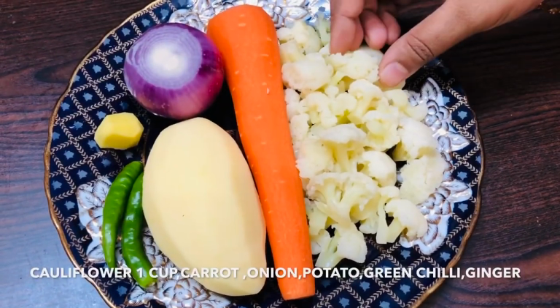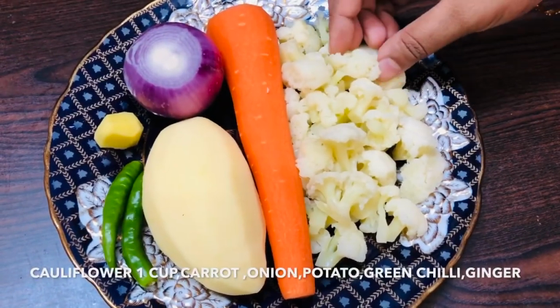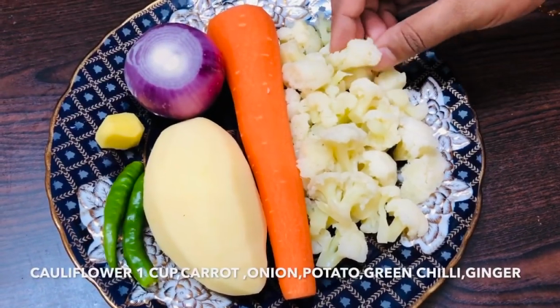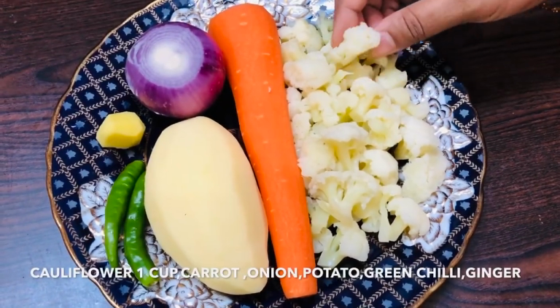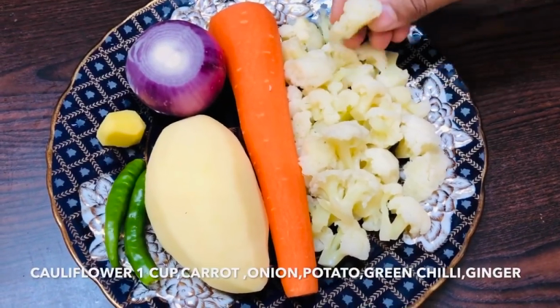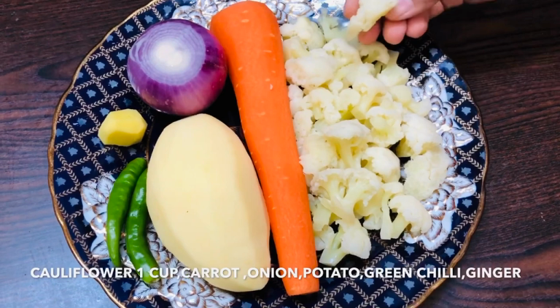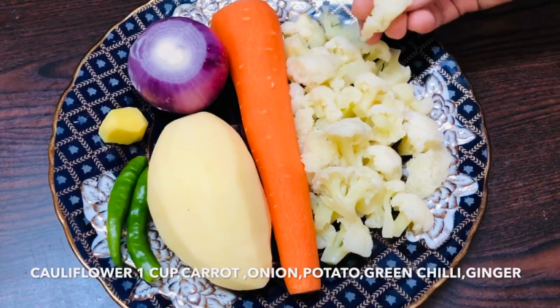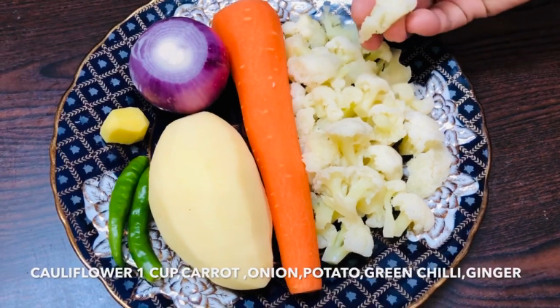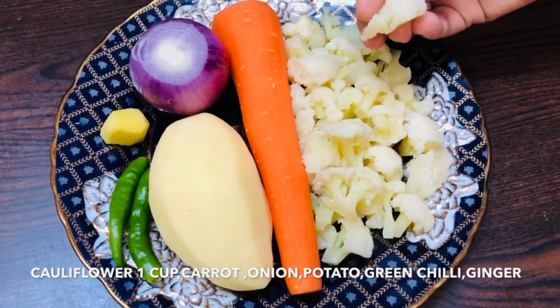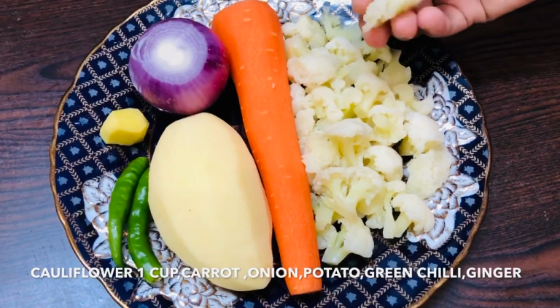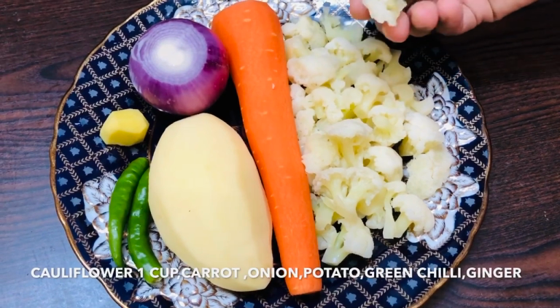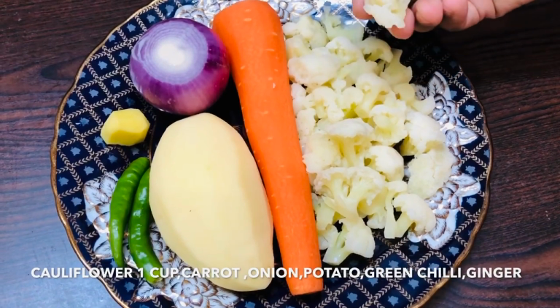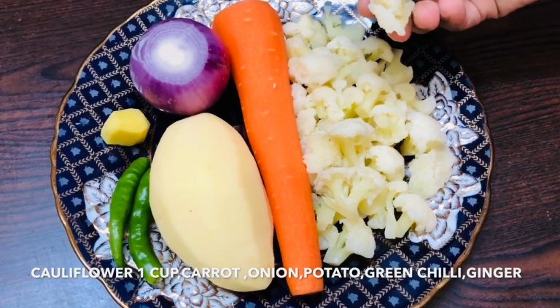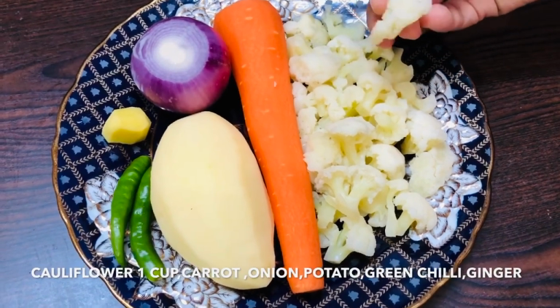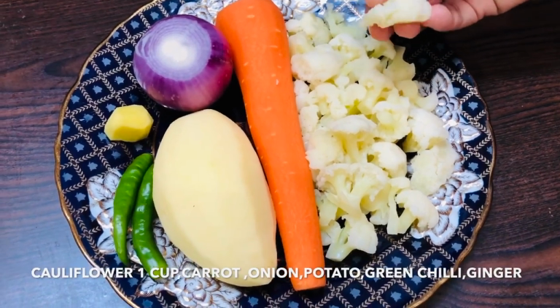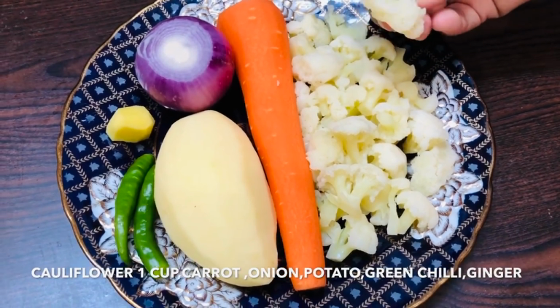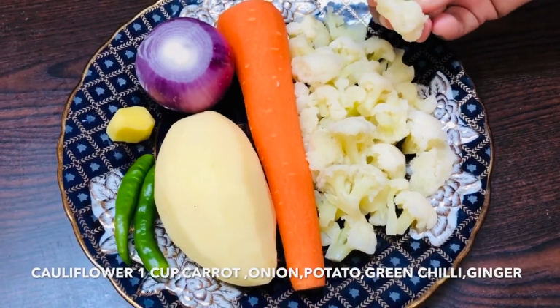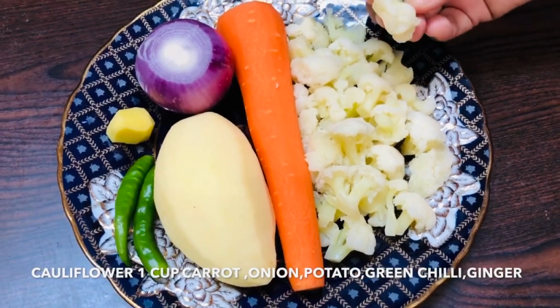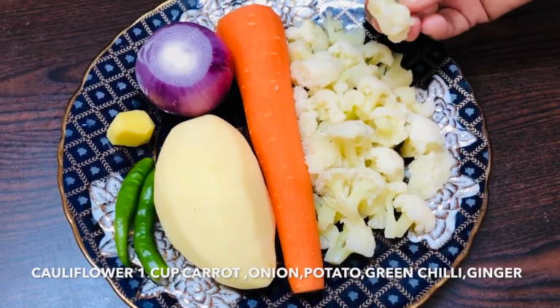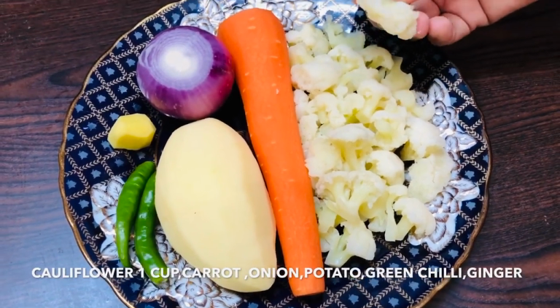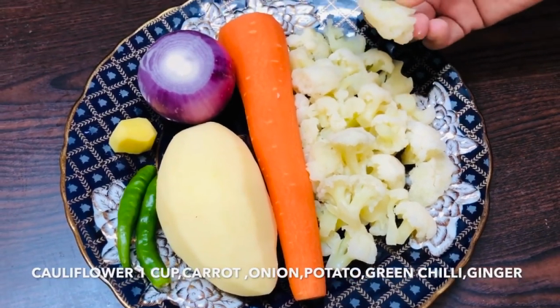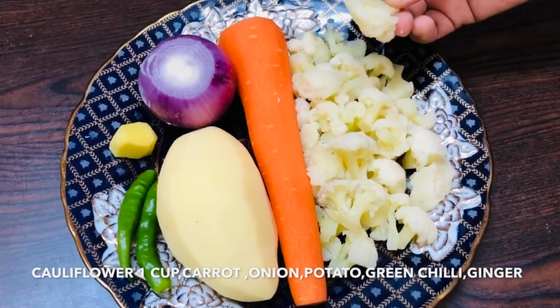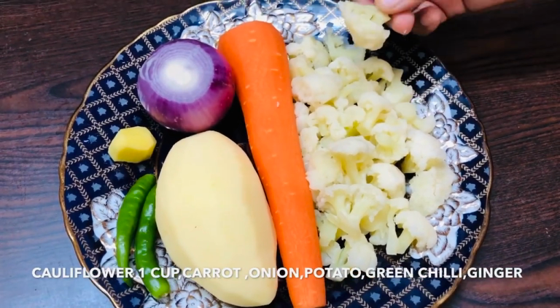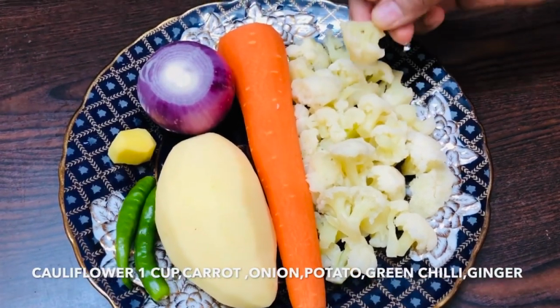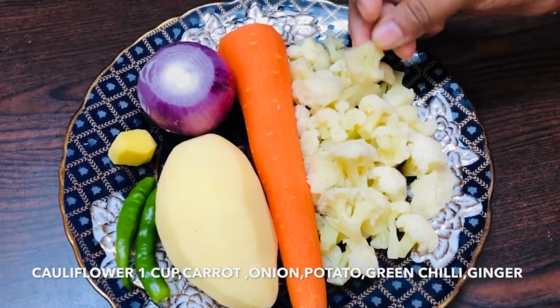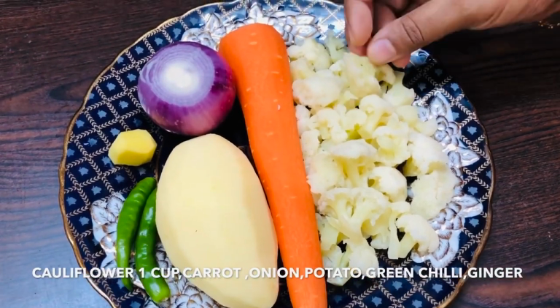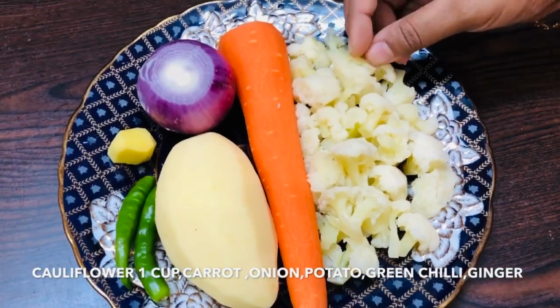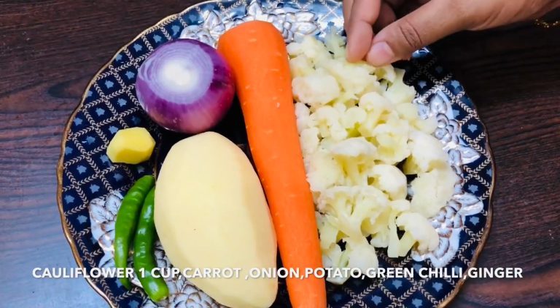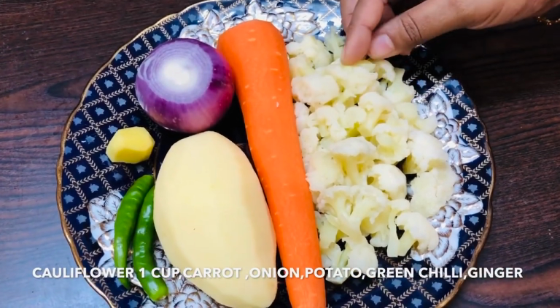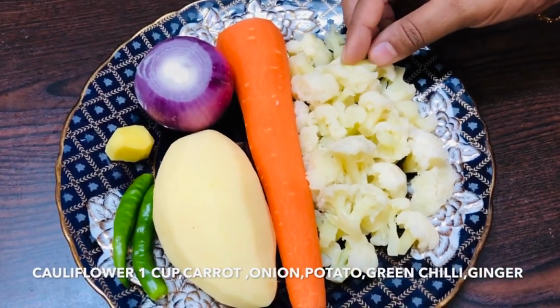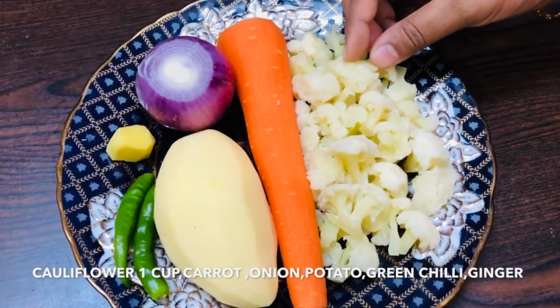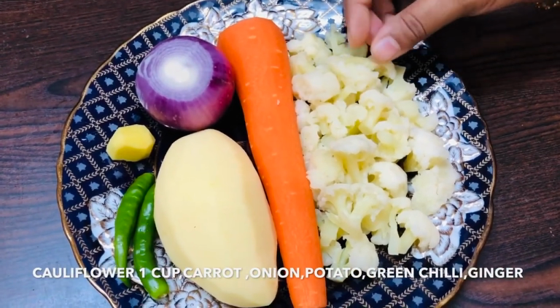It's a cup of cauliflower, and it's not really cooked in the dish. It's made in 2 minutes.